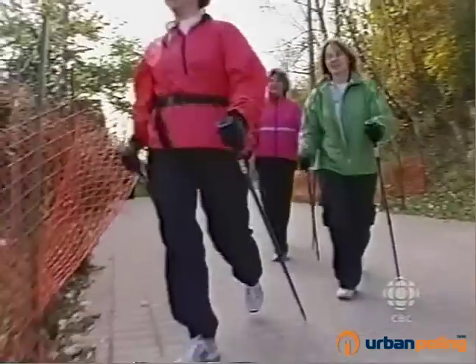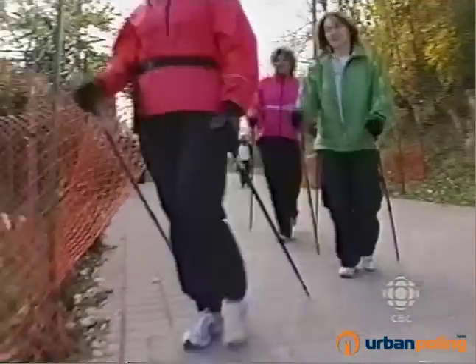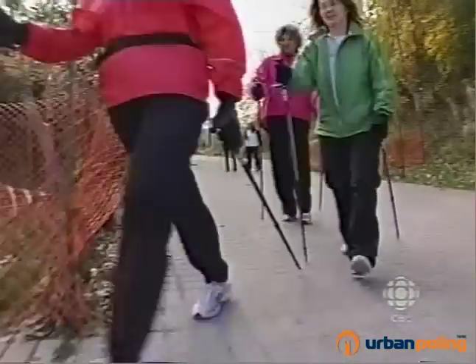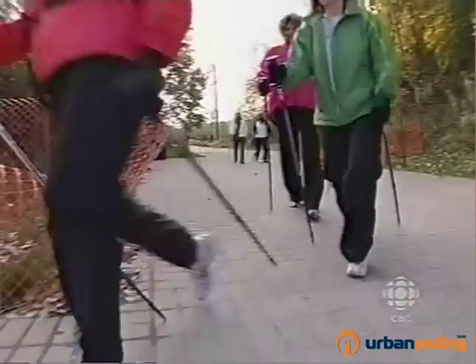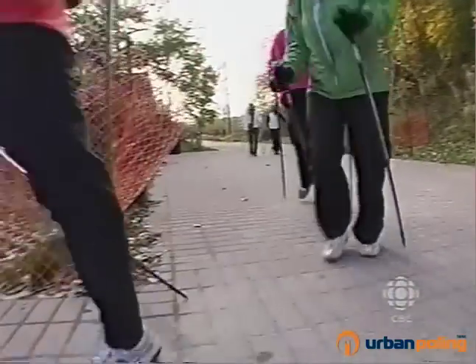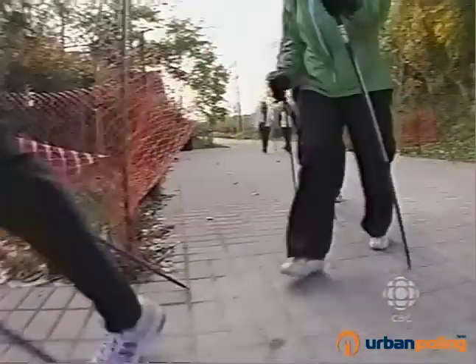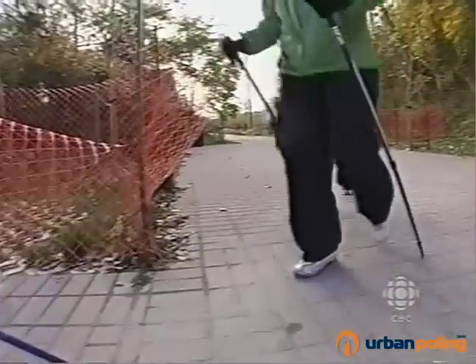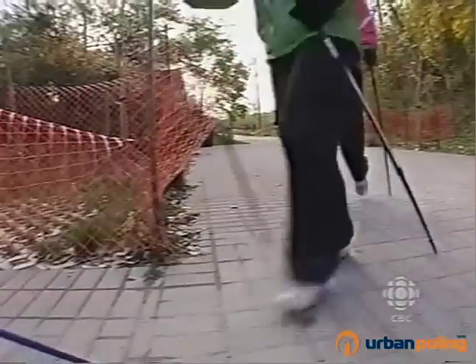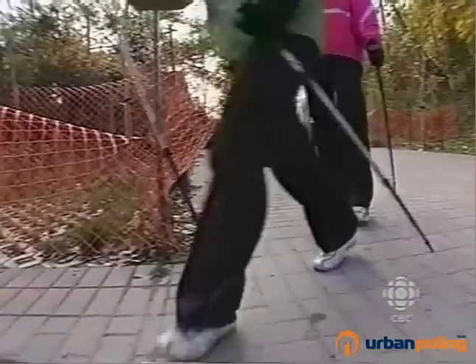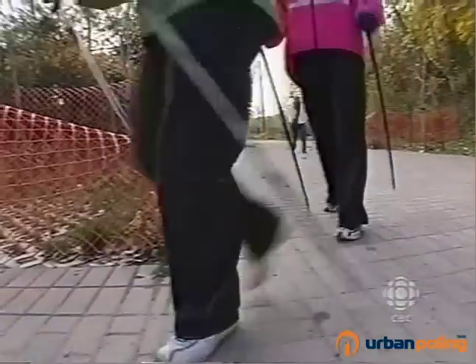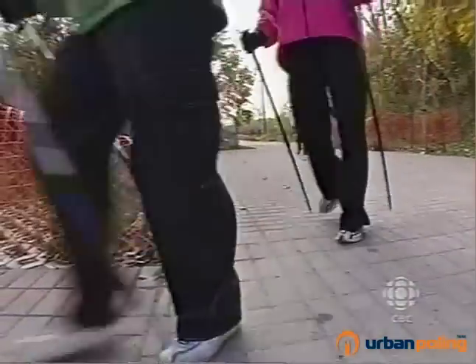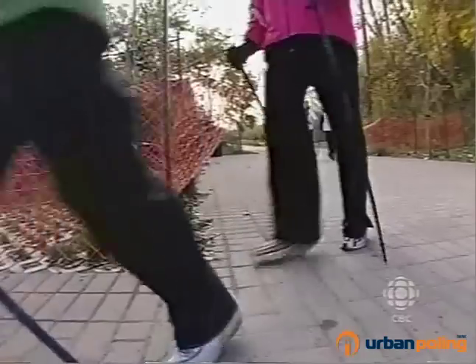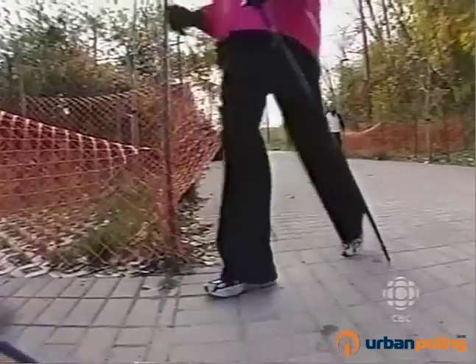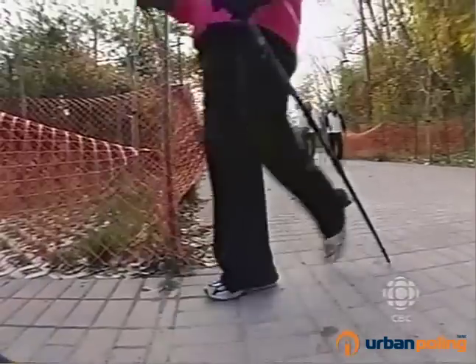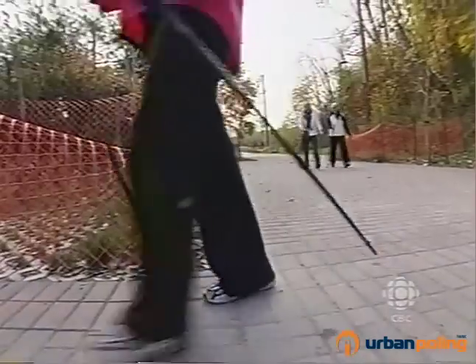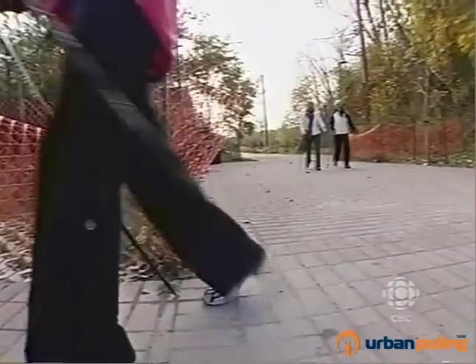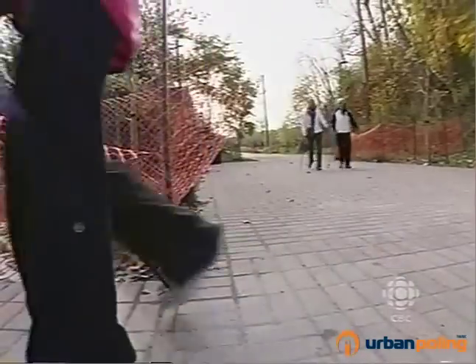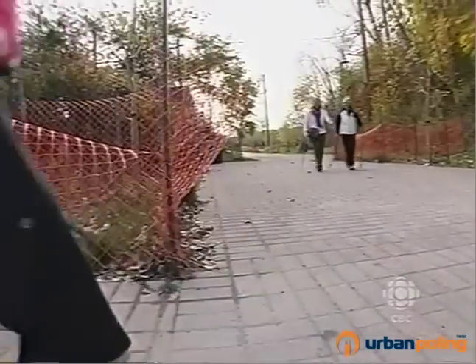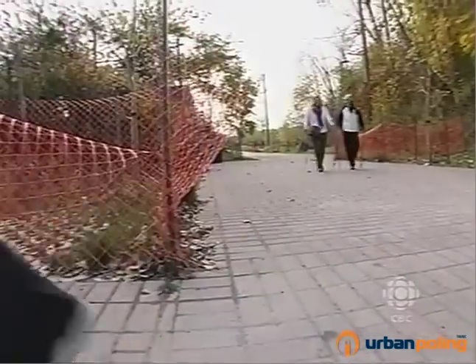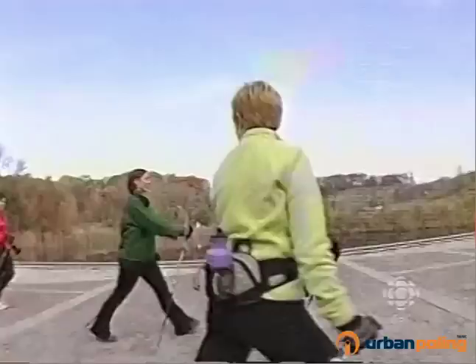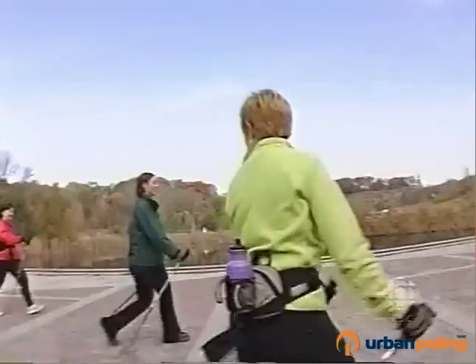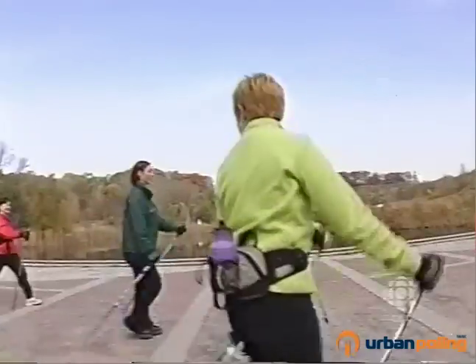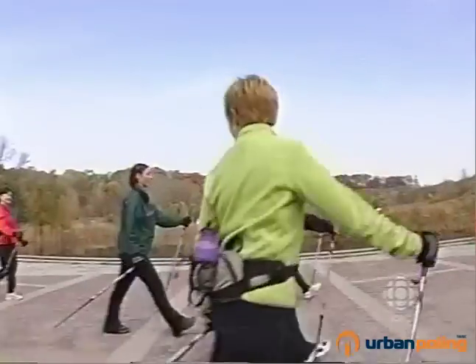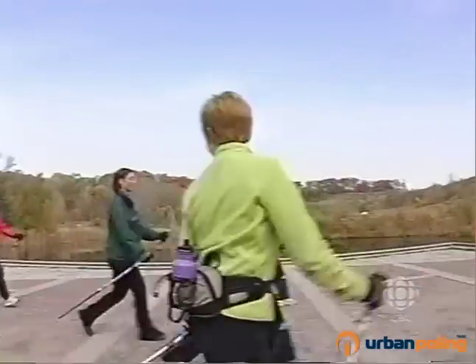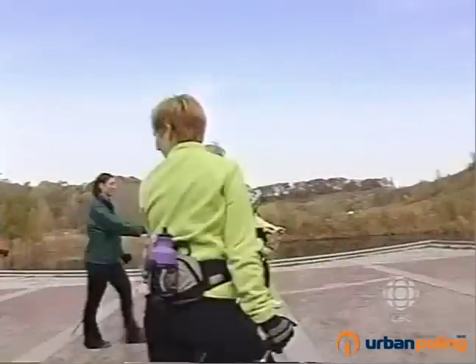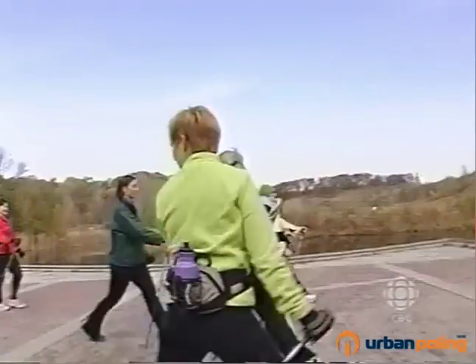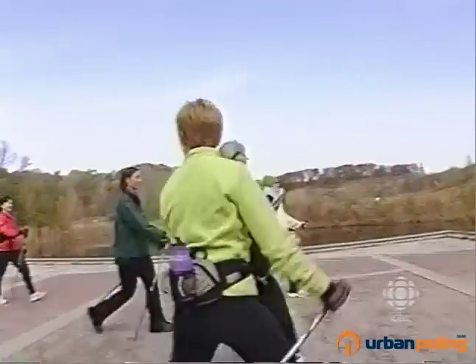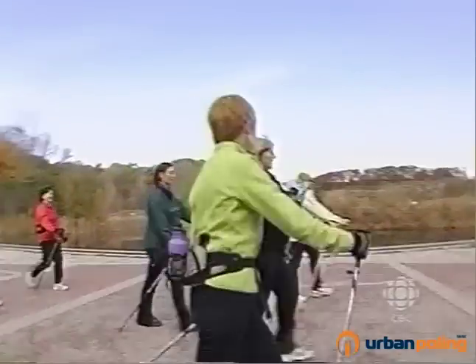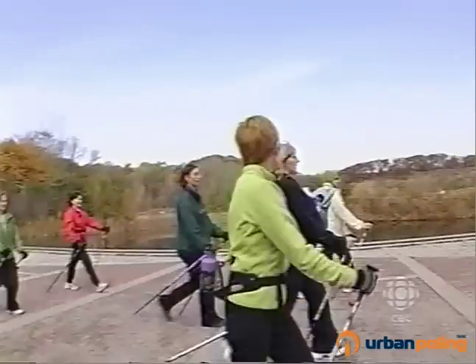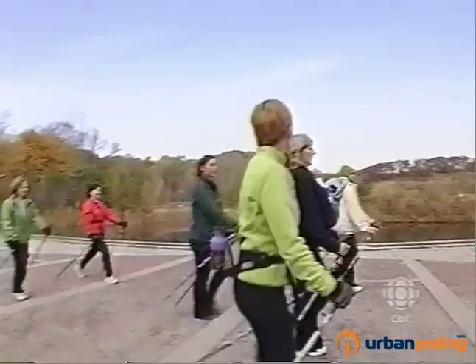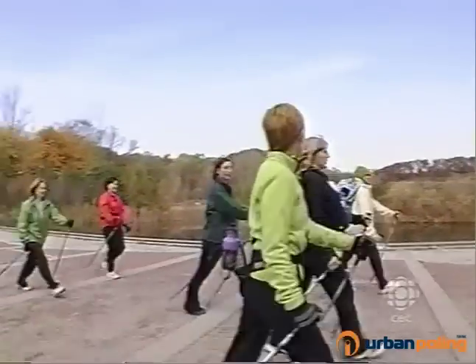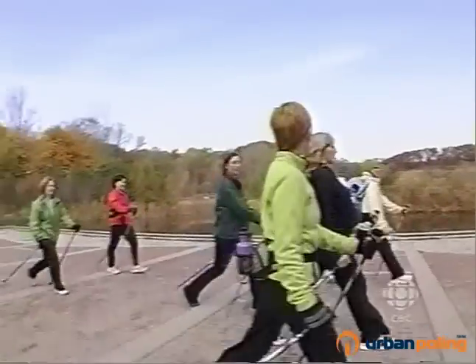Nice straight arms everybody. Keep the tips way back behind you.